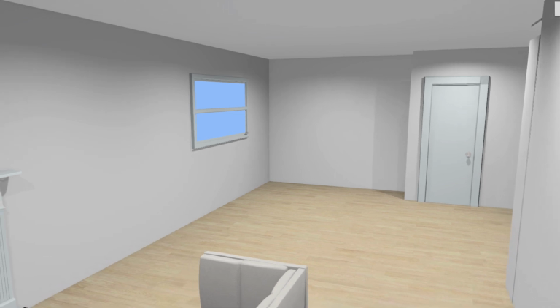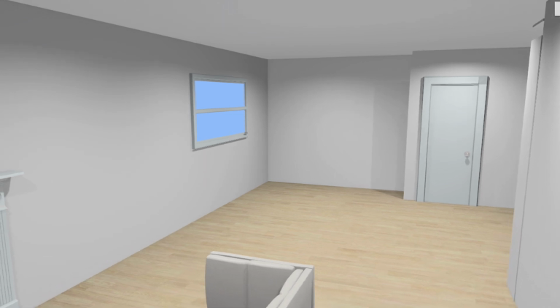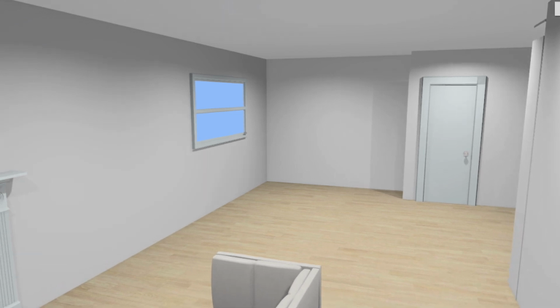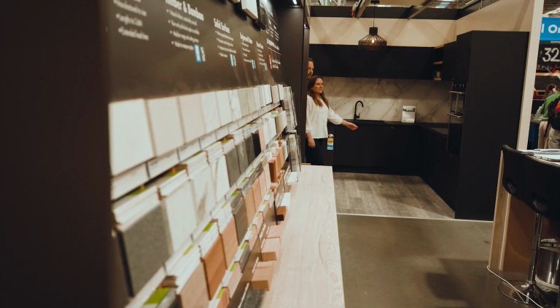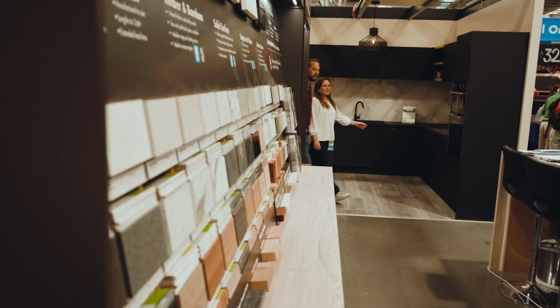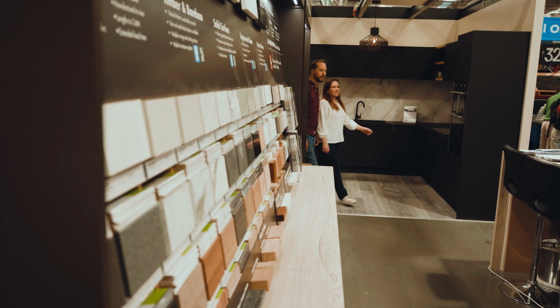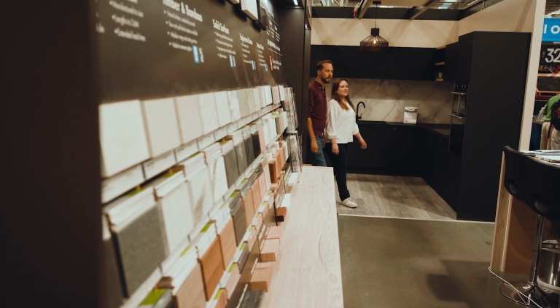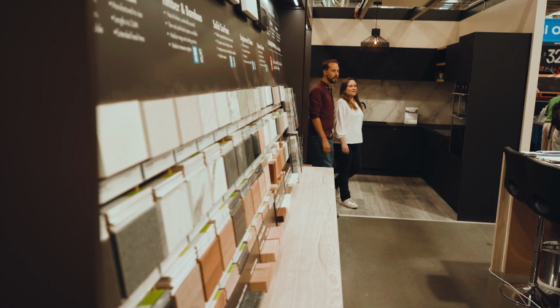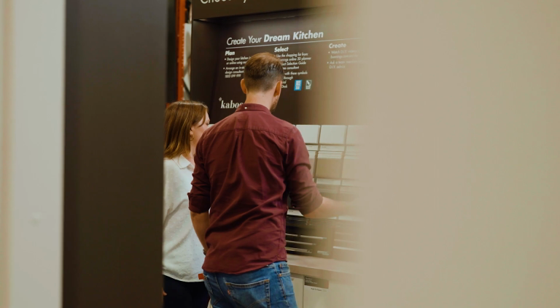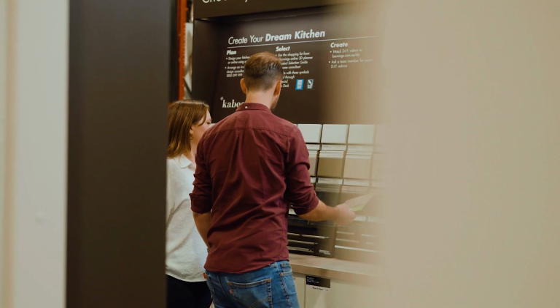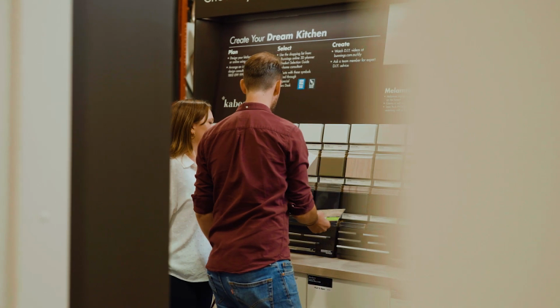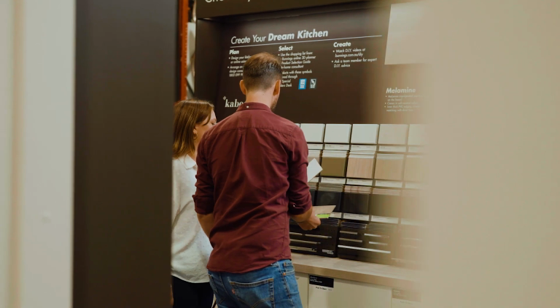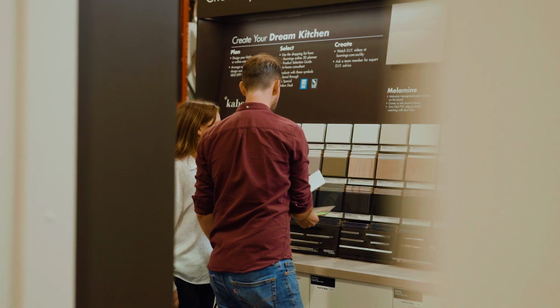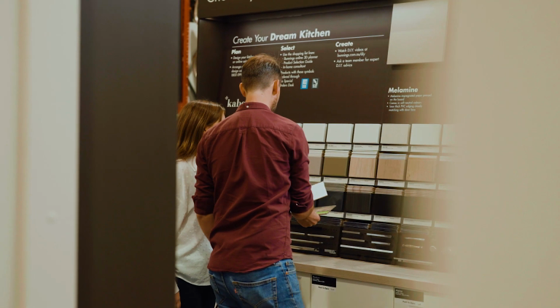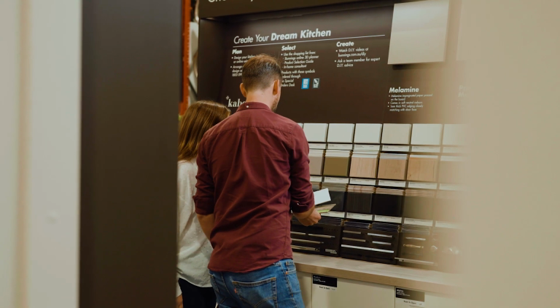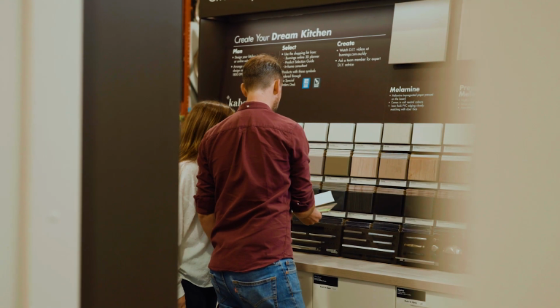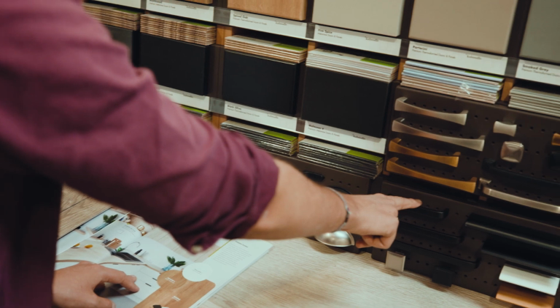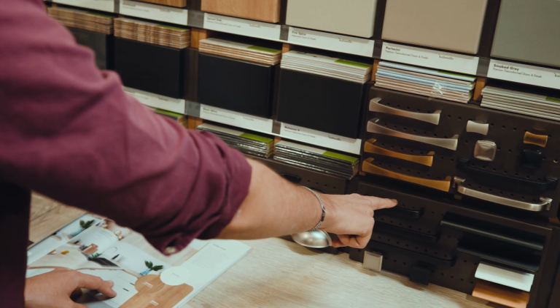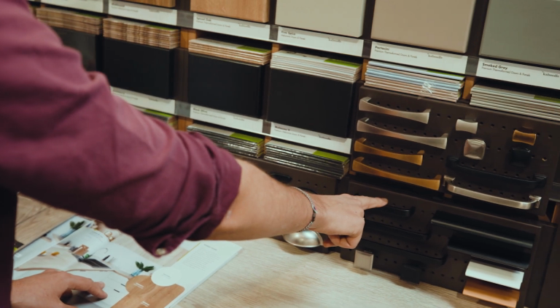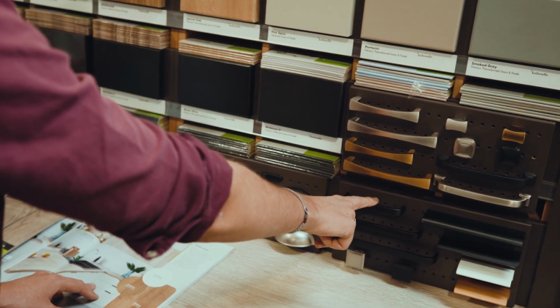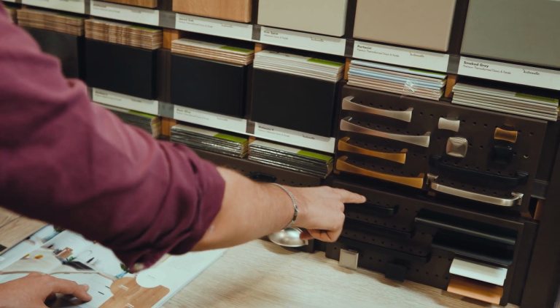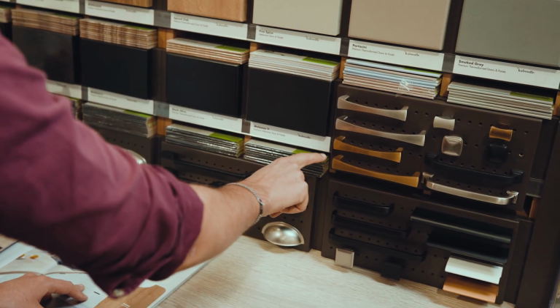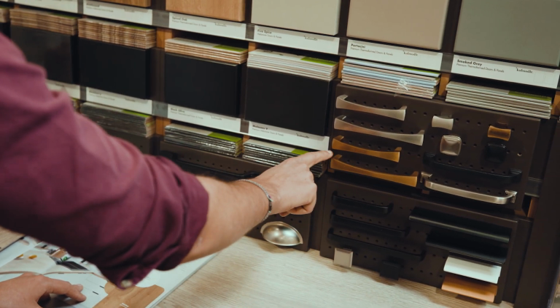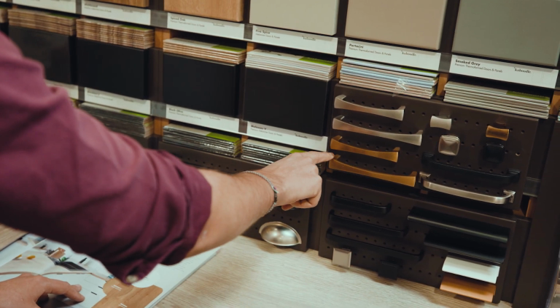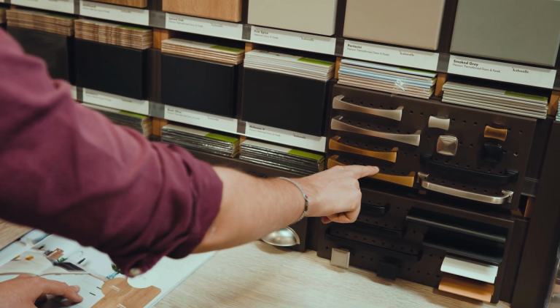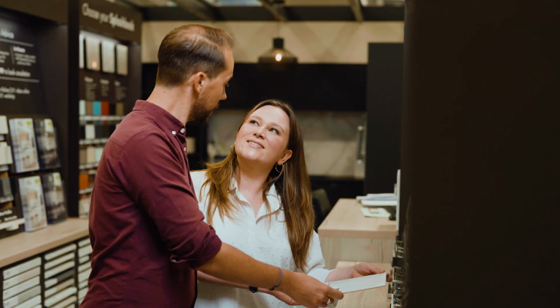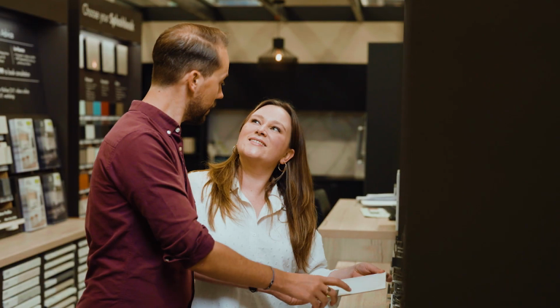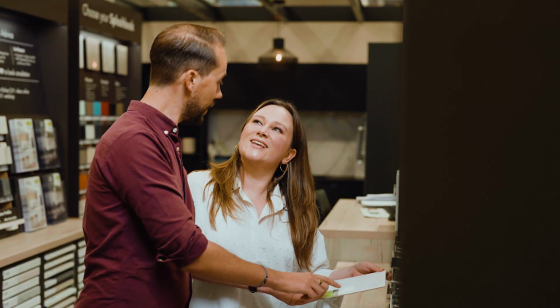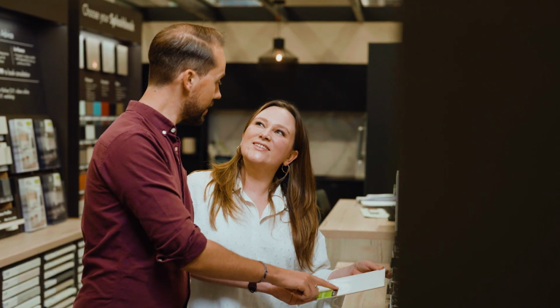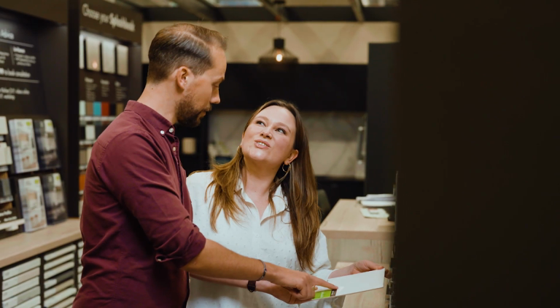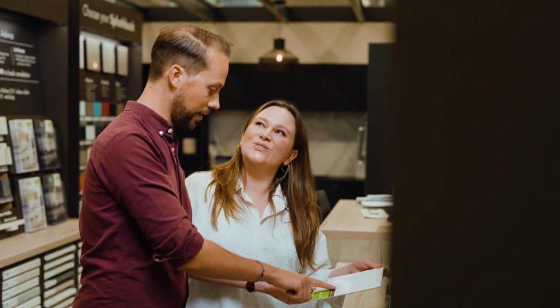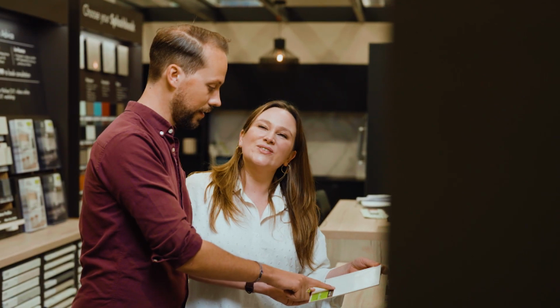The couple used a combination of modular and customizable products to get the perfect fit, without the cost of a fully customized kitchen.